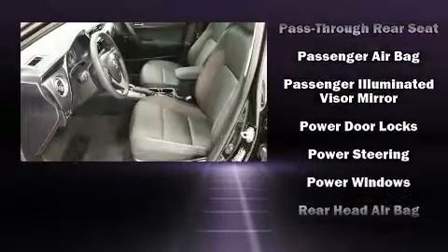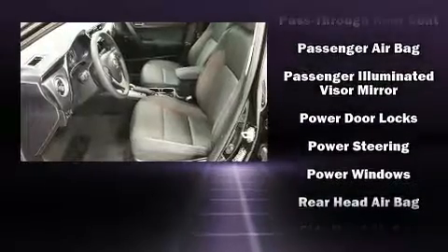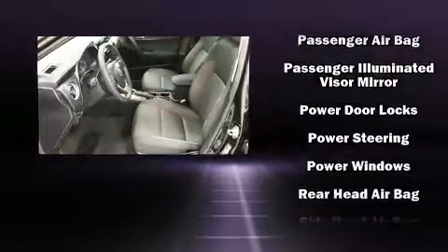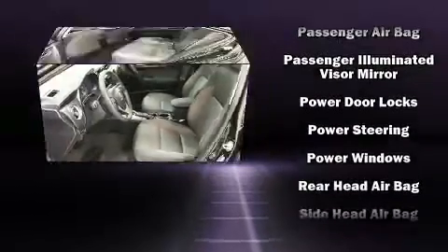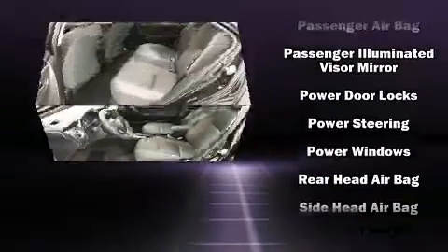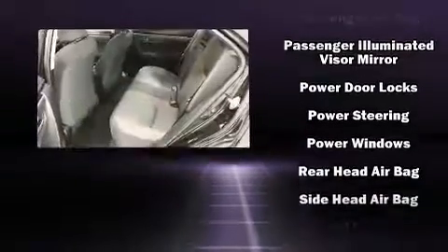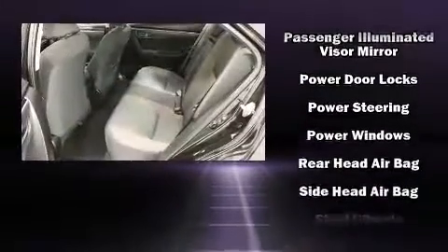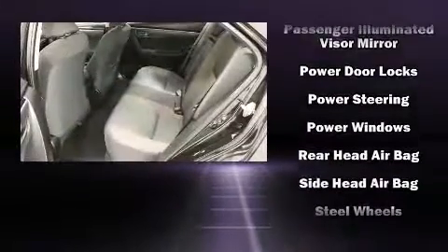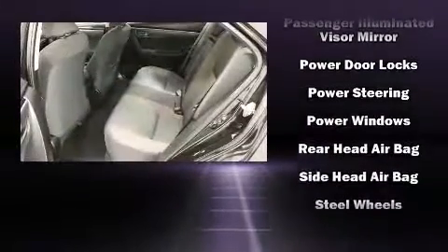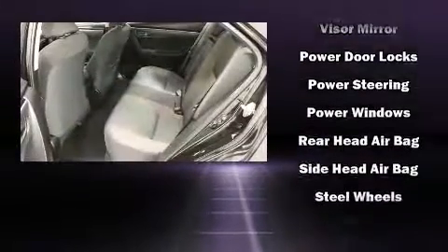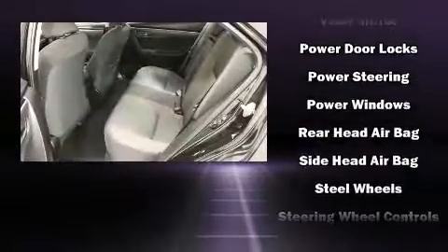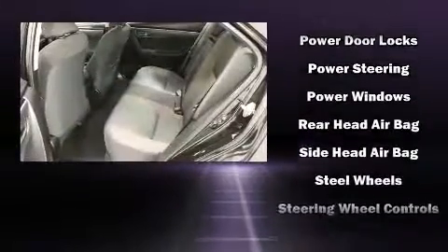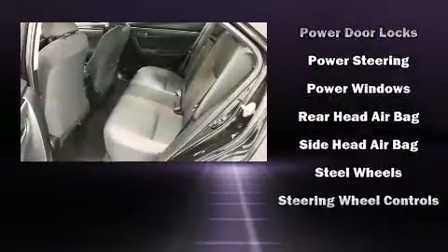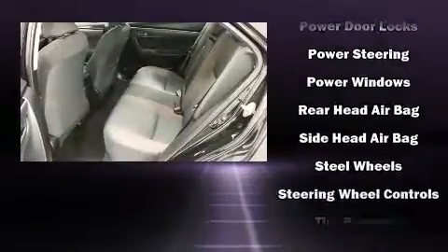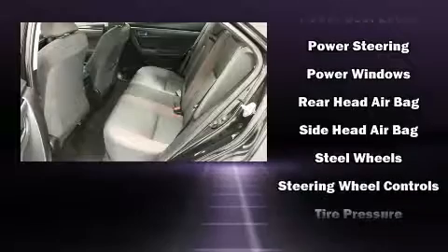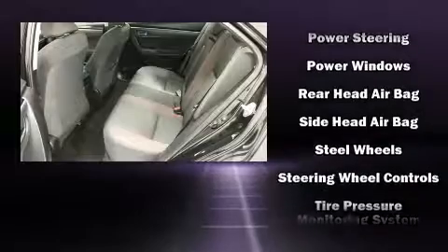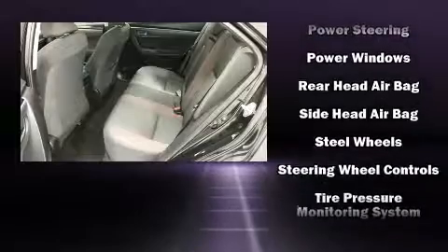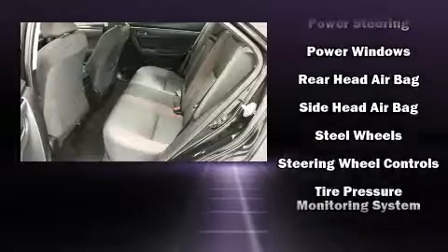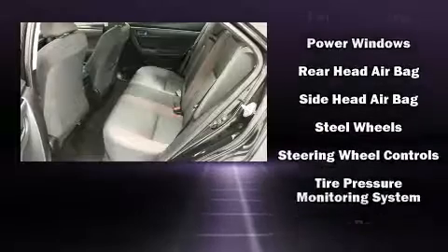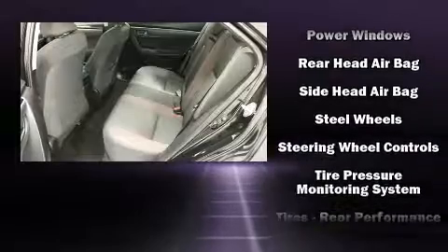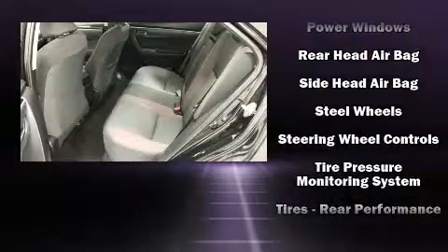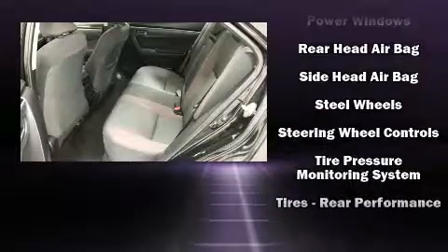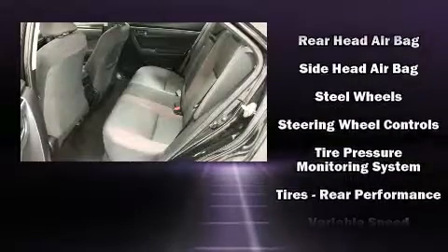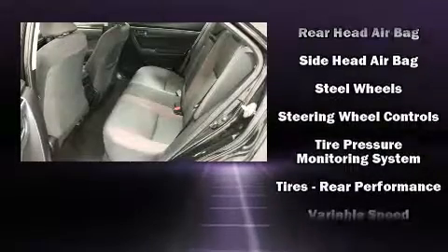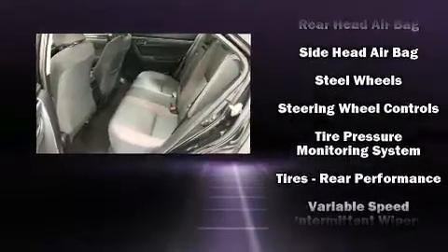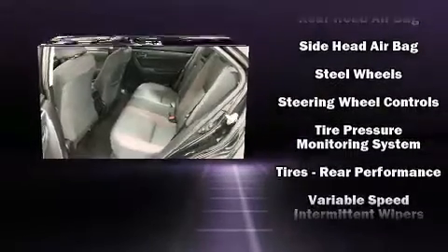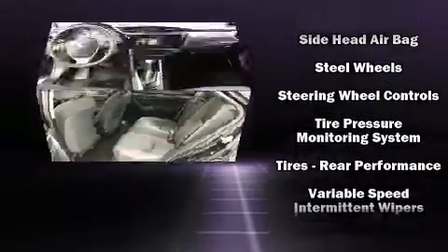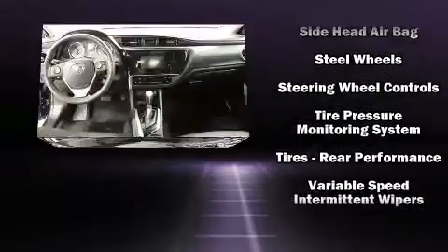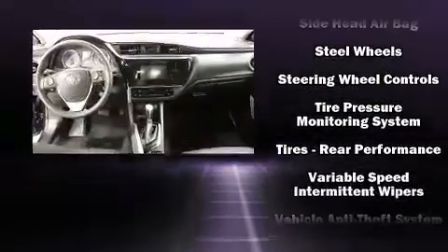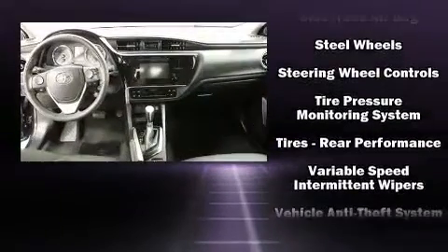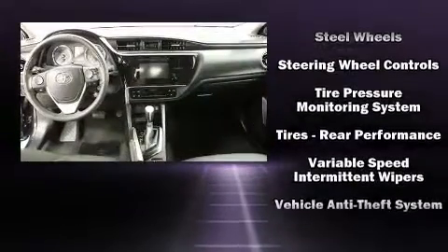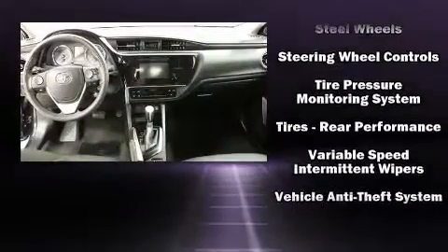This vehicle has achieved certified pre-owned status by passing Toyota's comprehensive certification process.